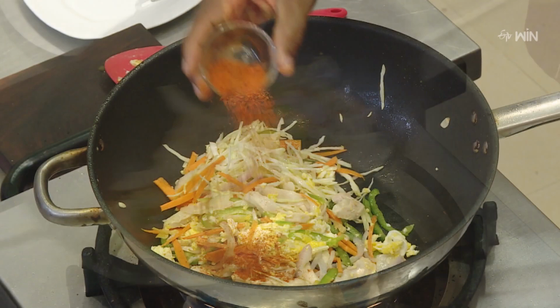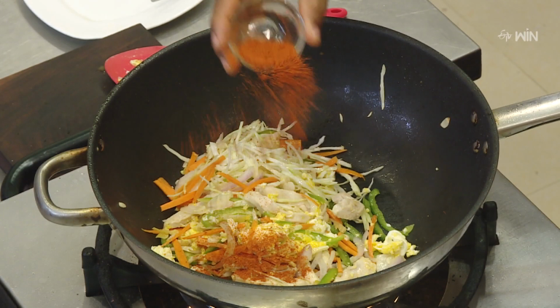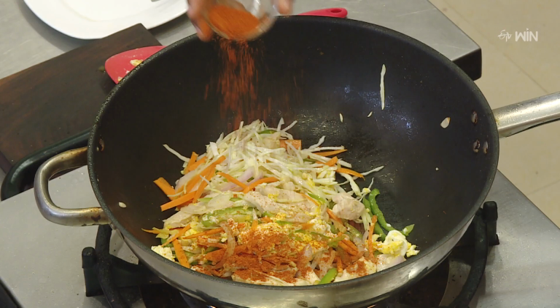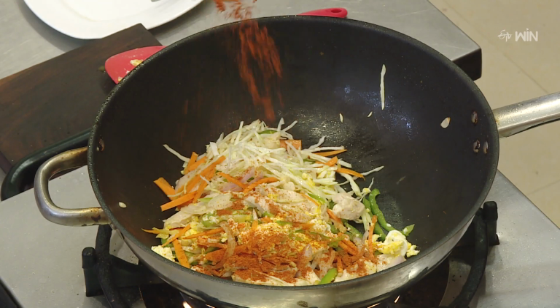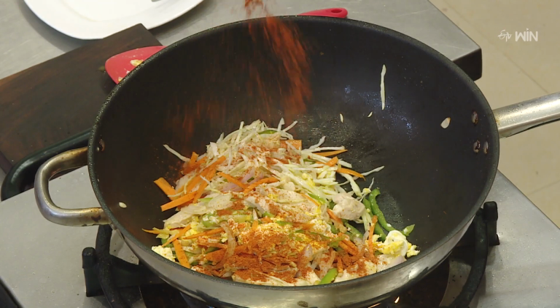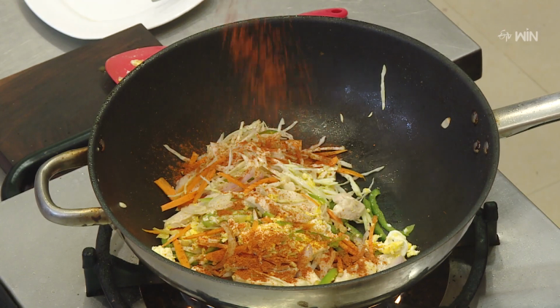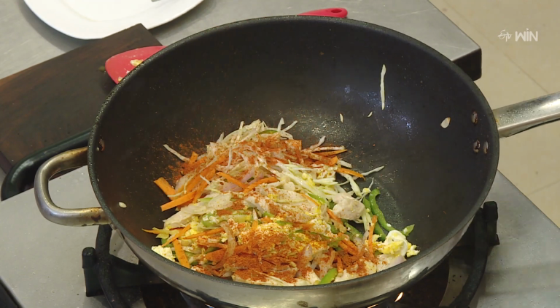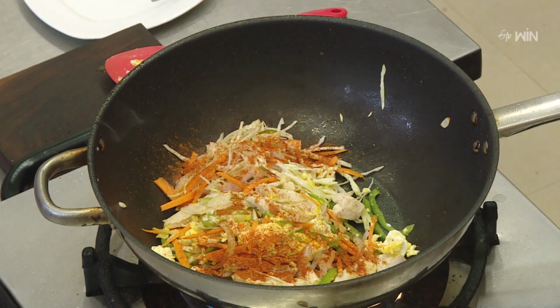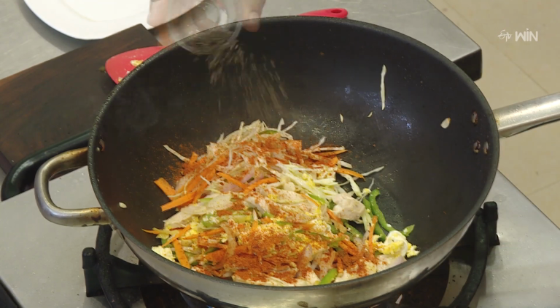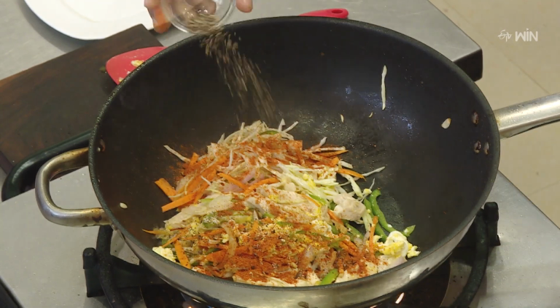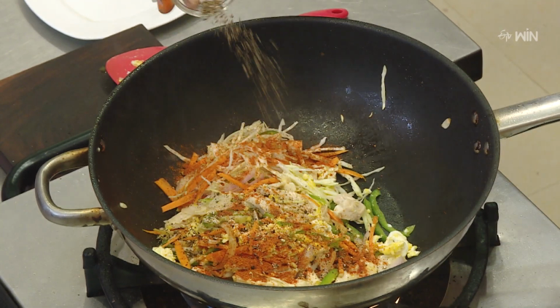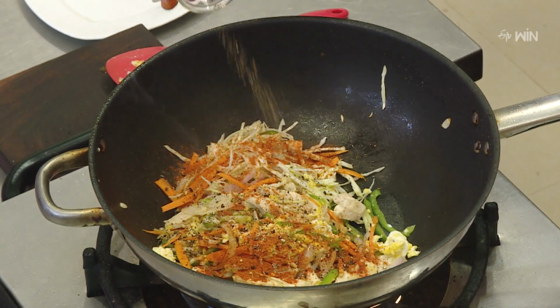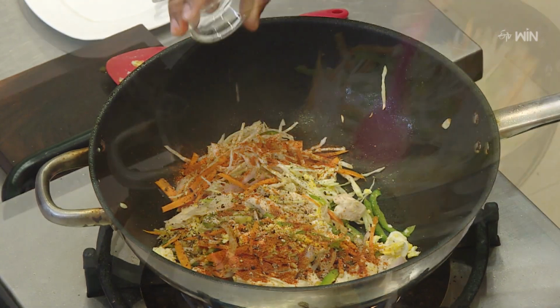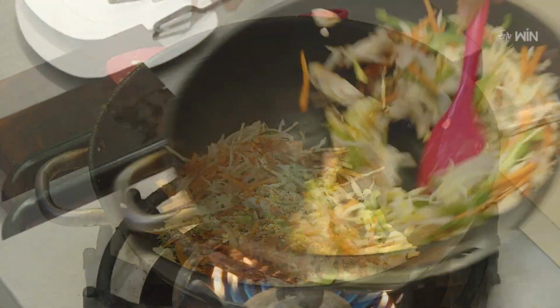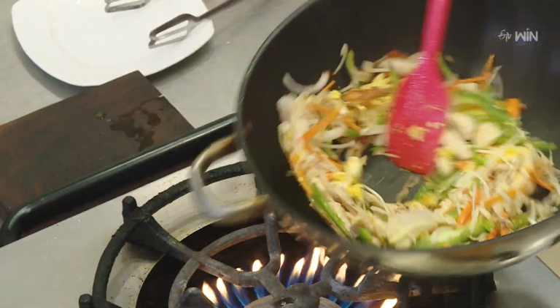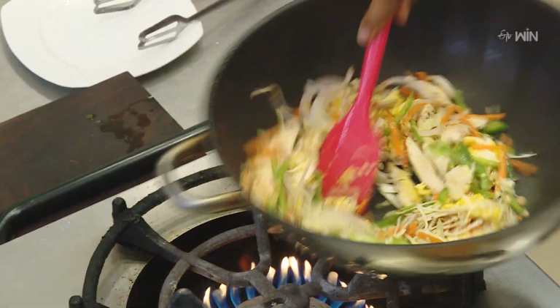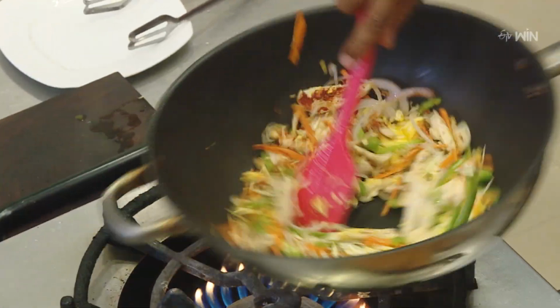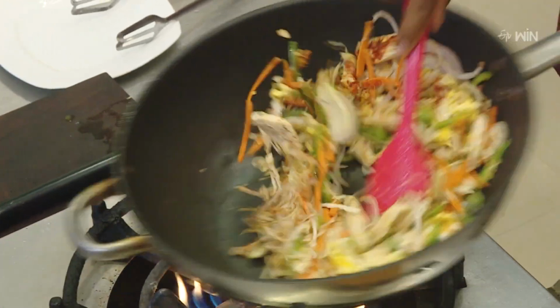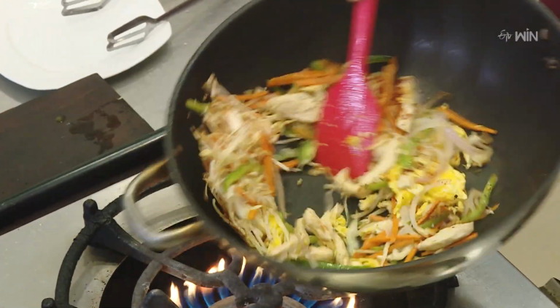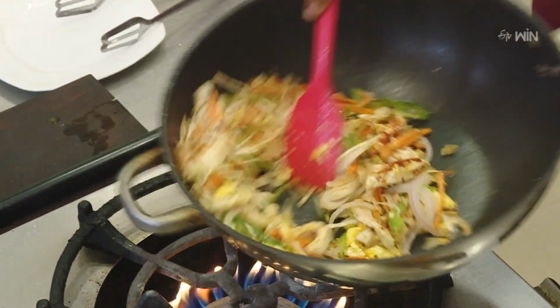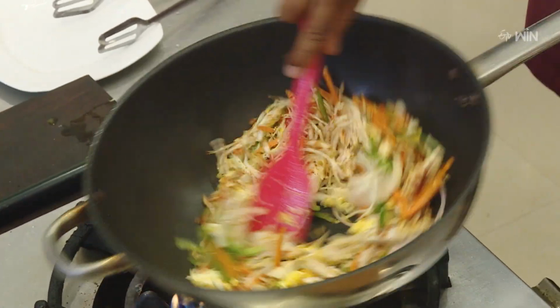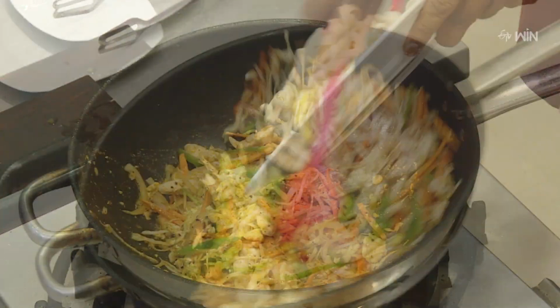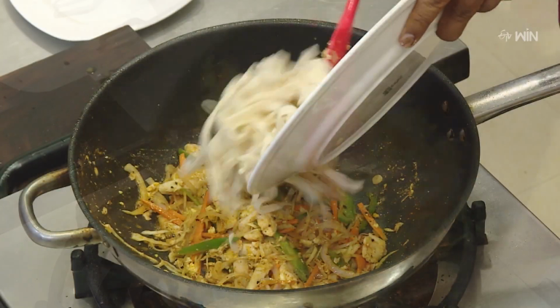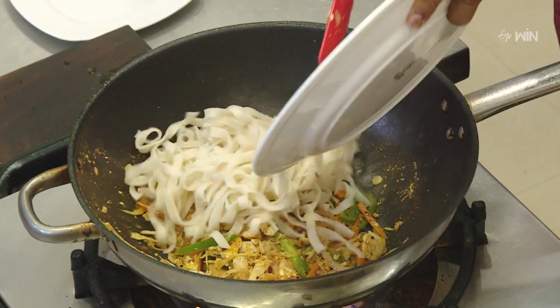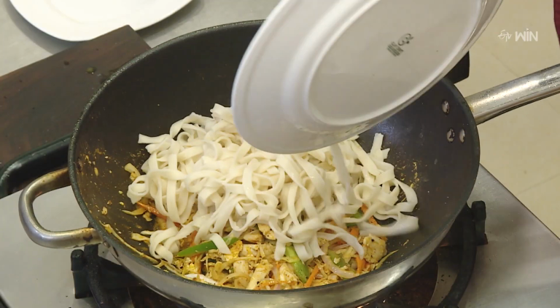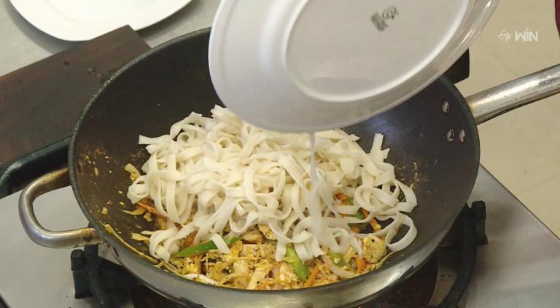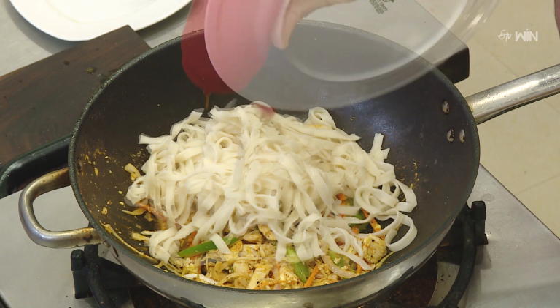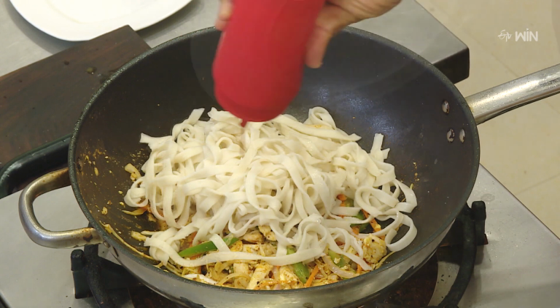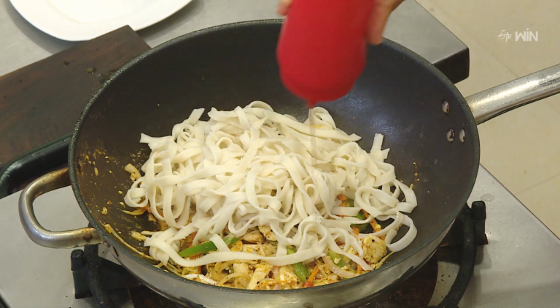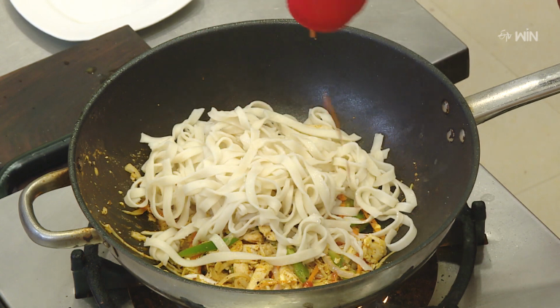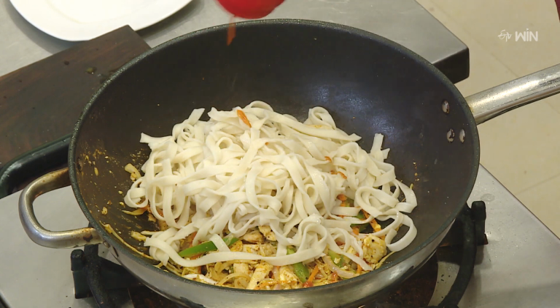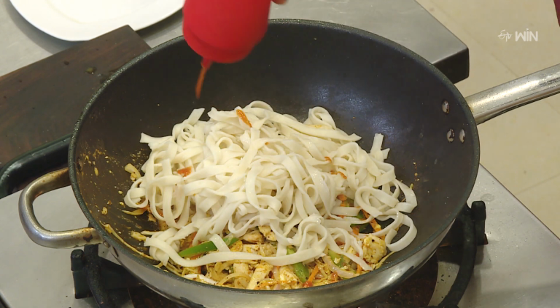Put a little bit of noodles in a small bowl, then add a little bit of the noodles into the chicken.